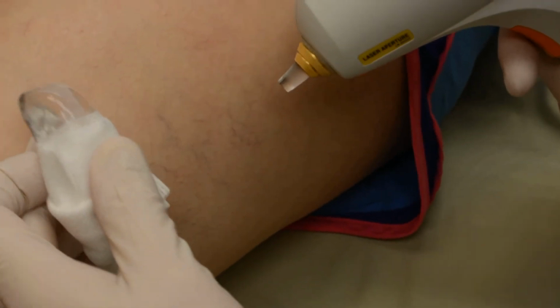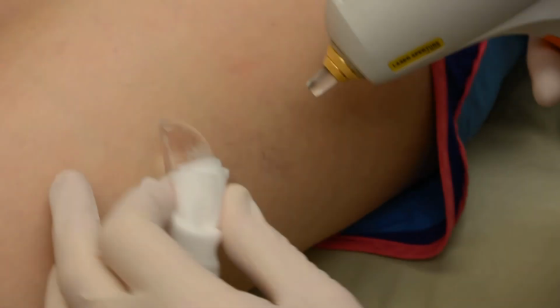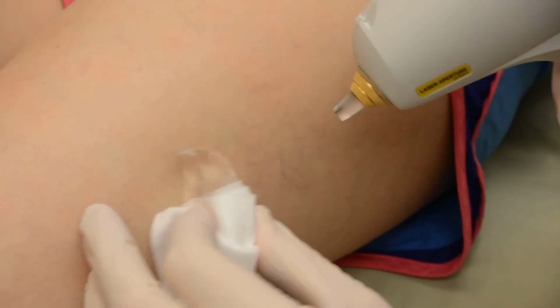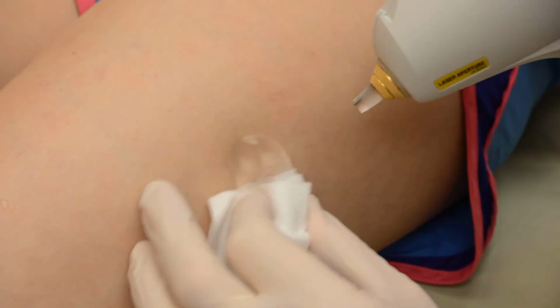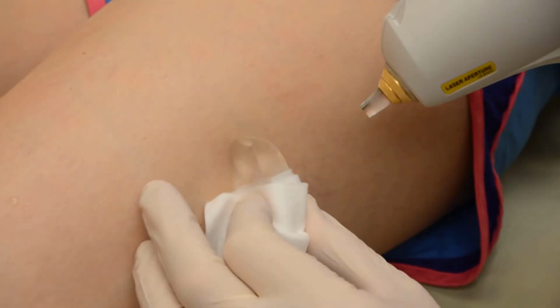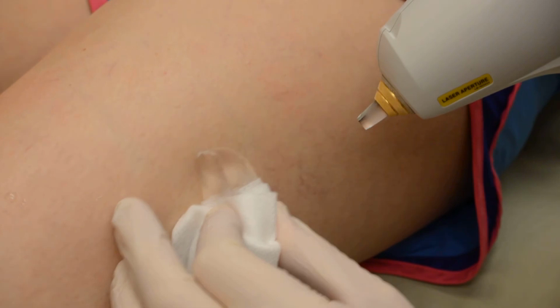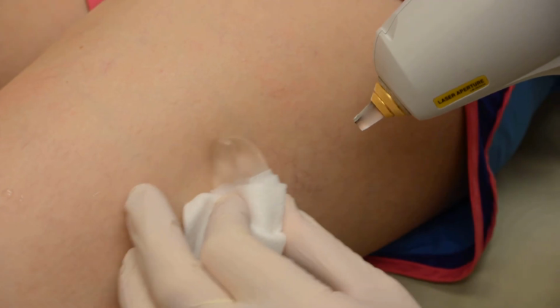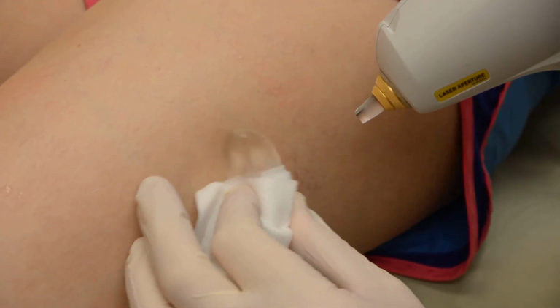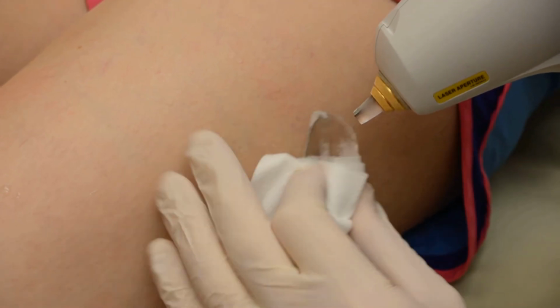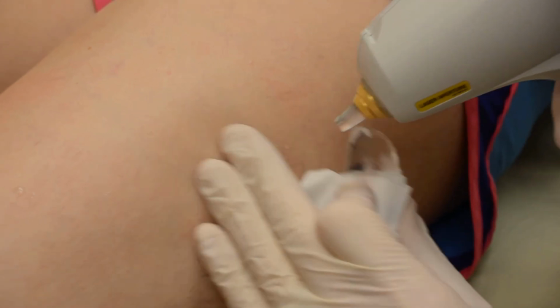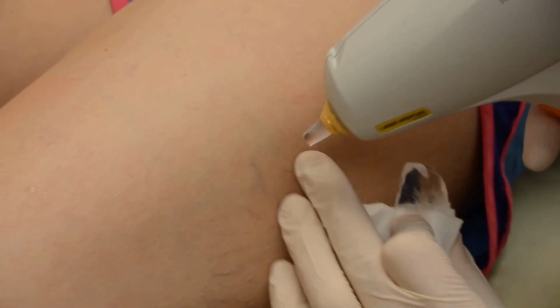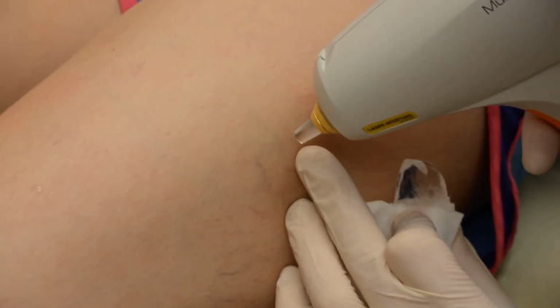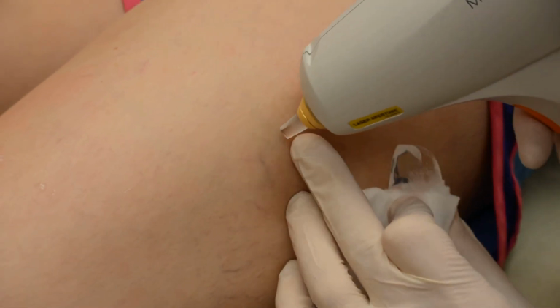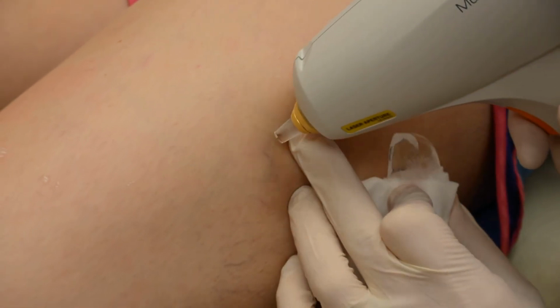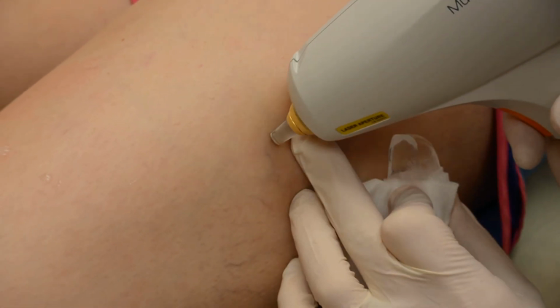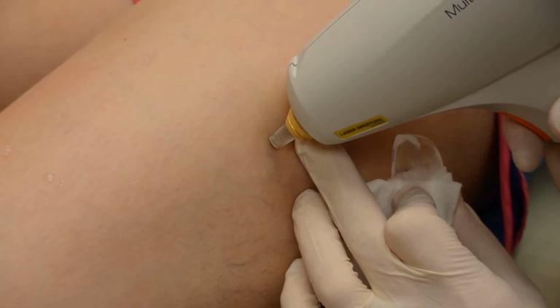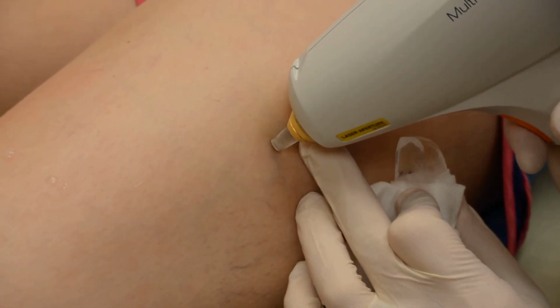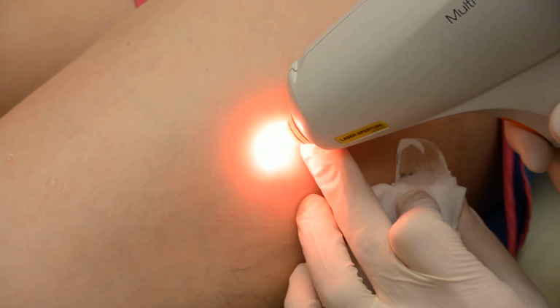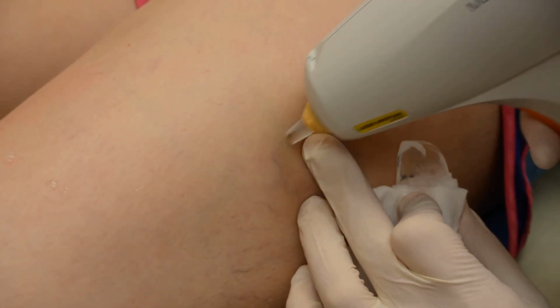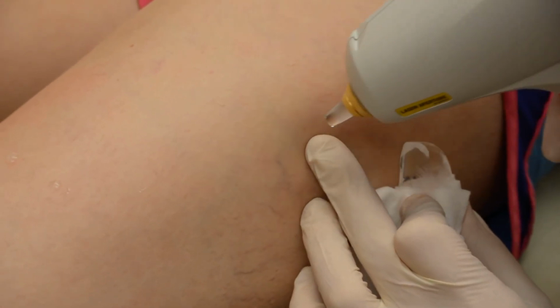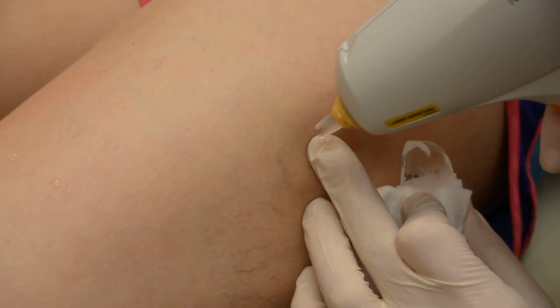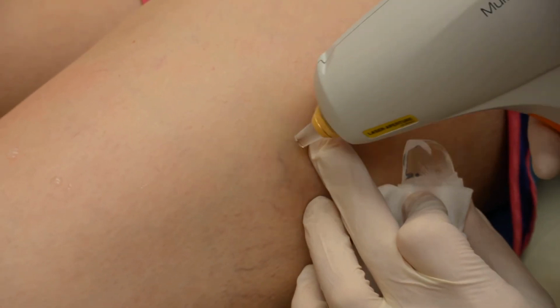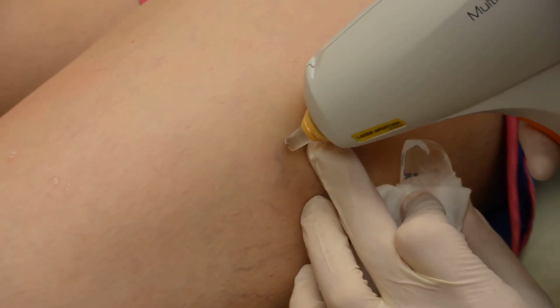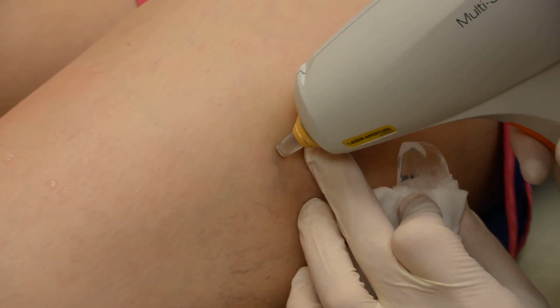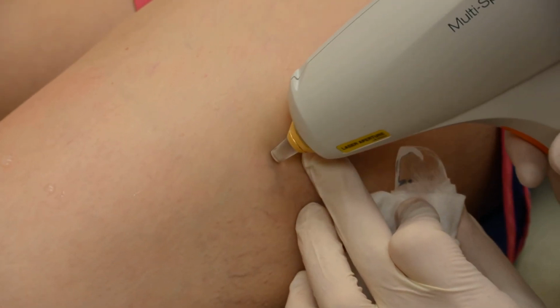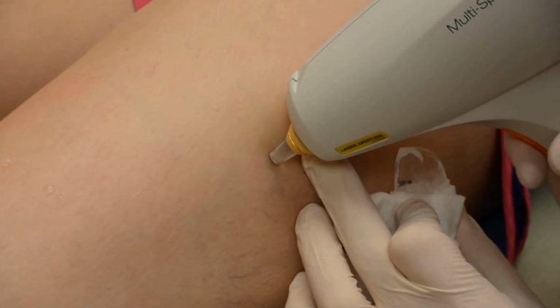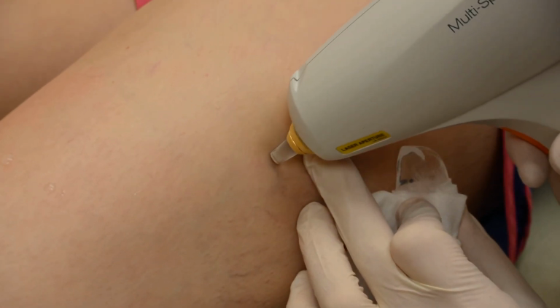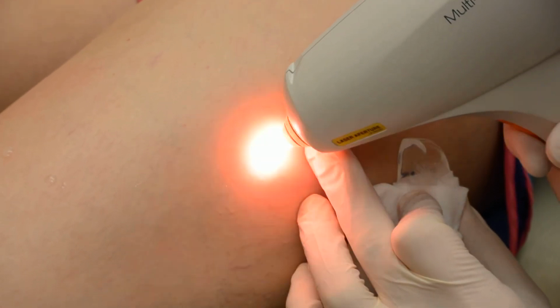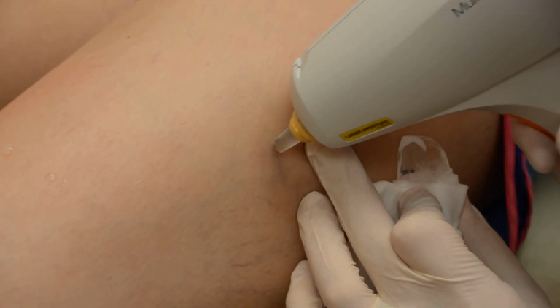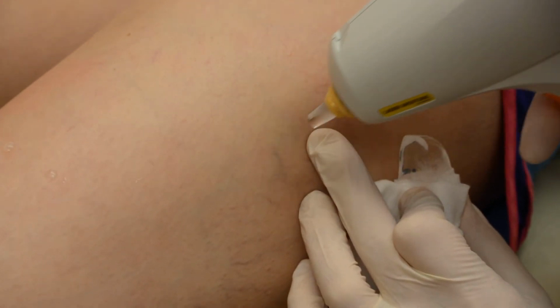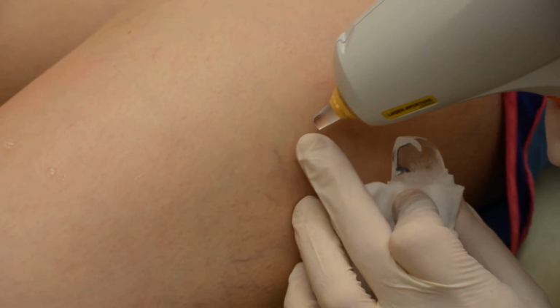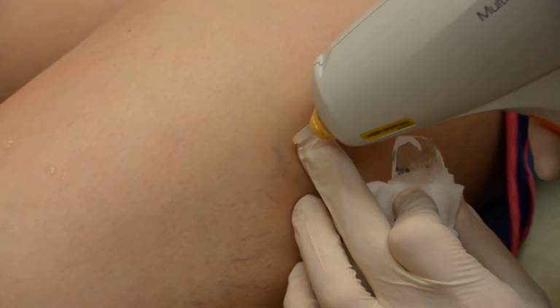You can see that. All right, so that's spider veins on the legs. Thanks for watching.